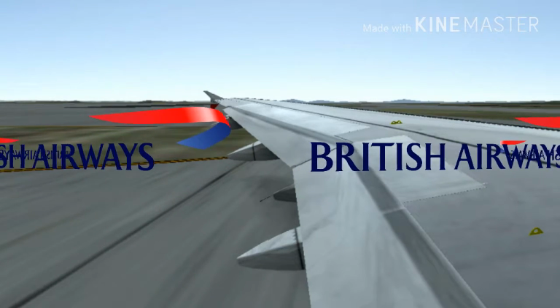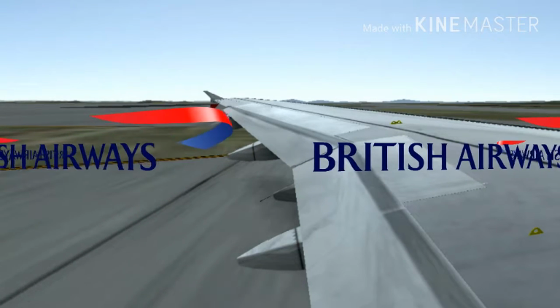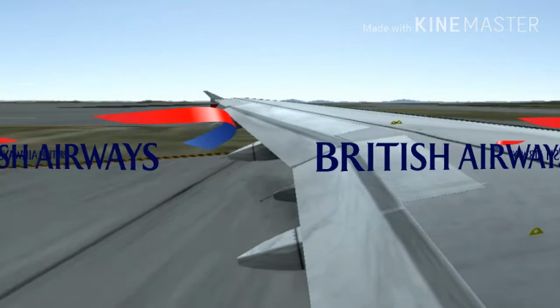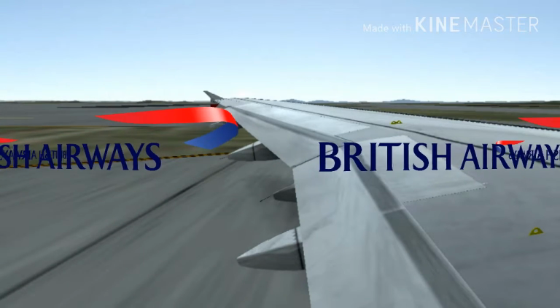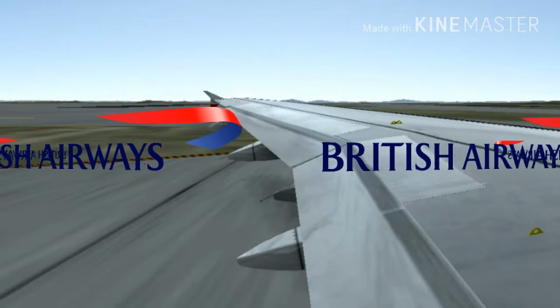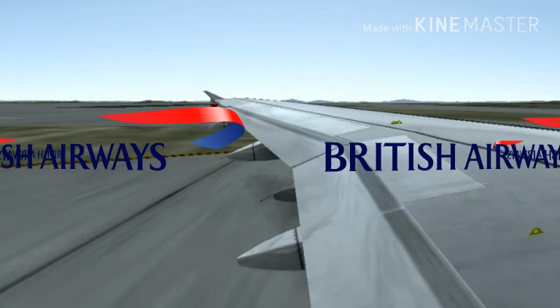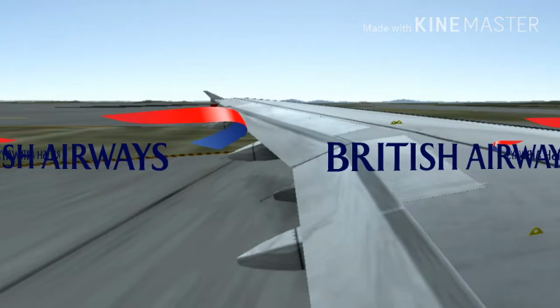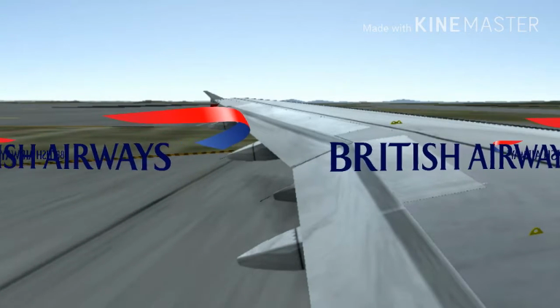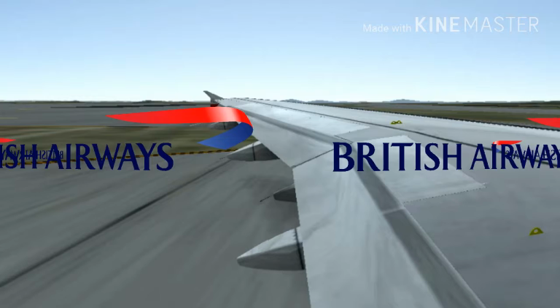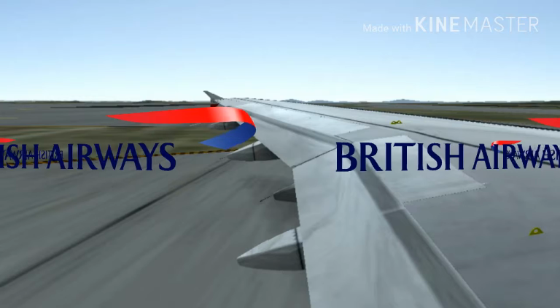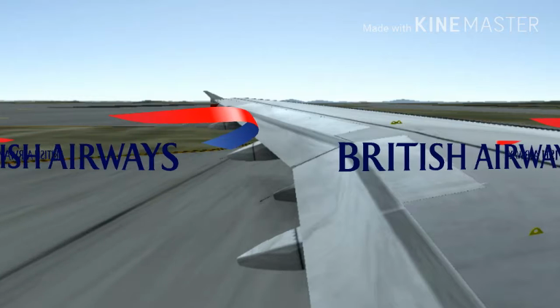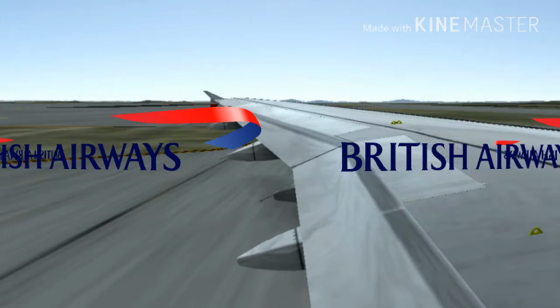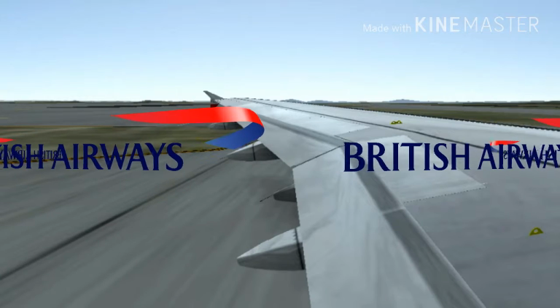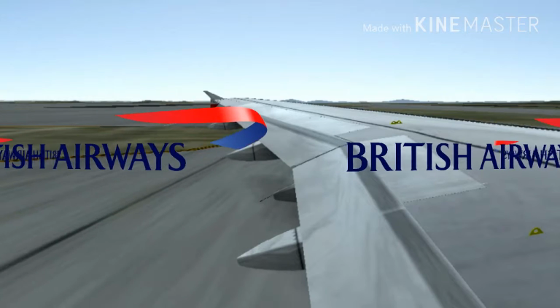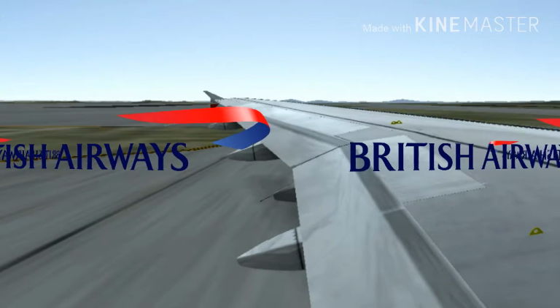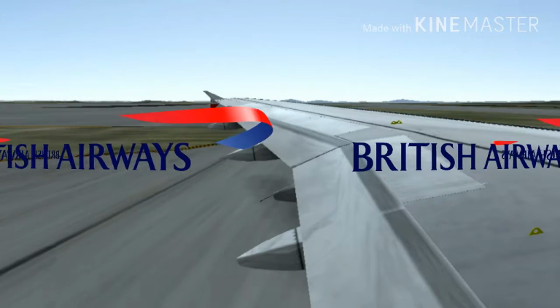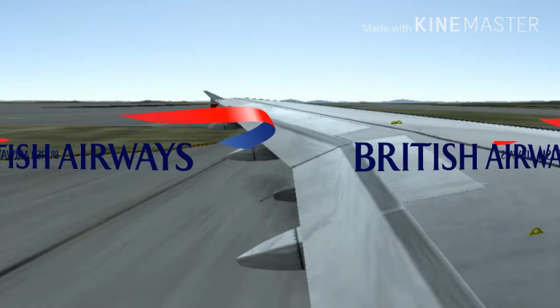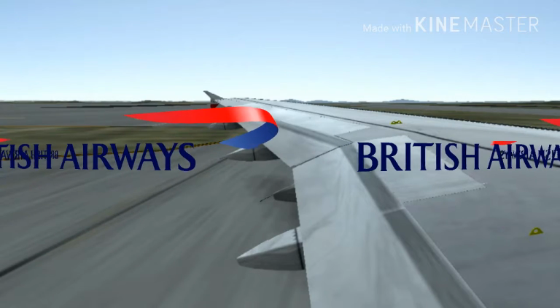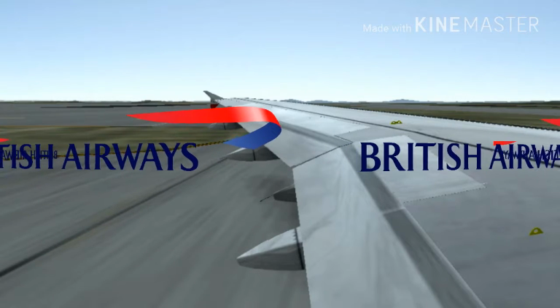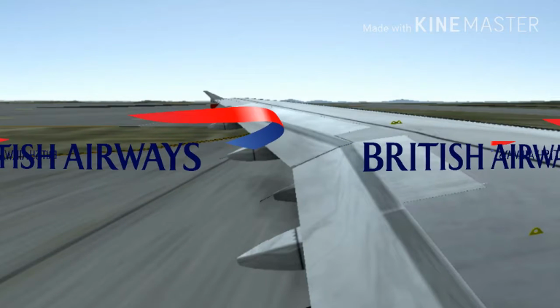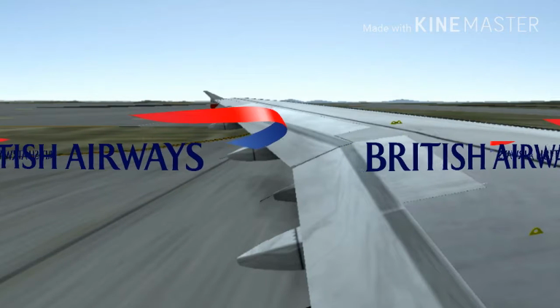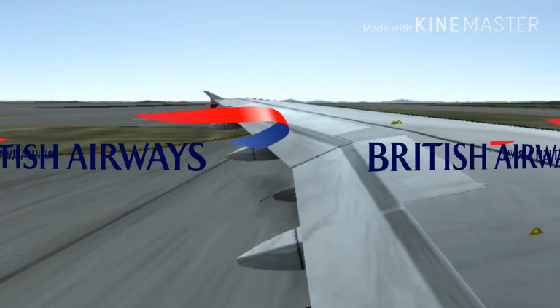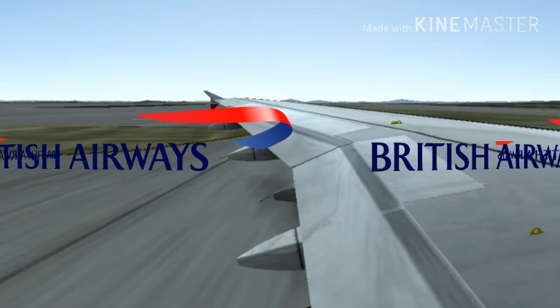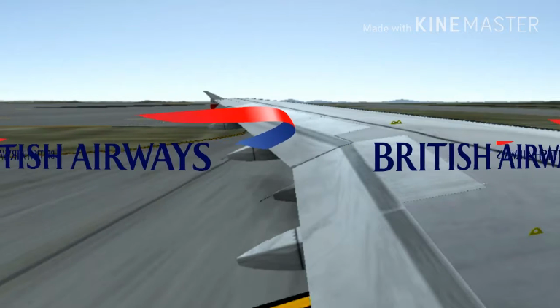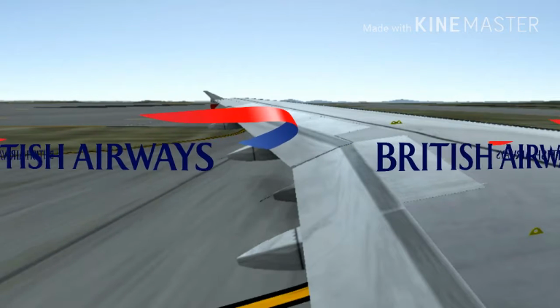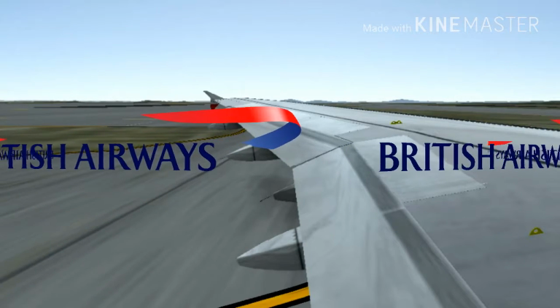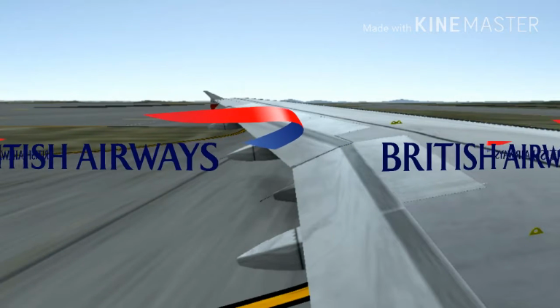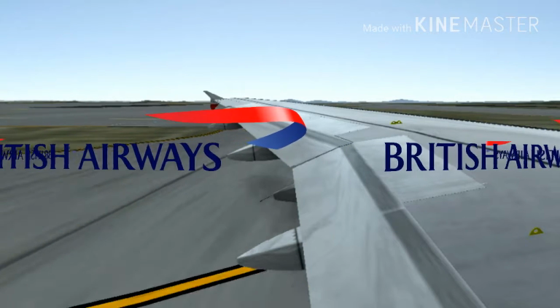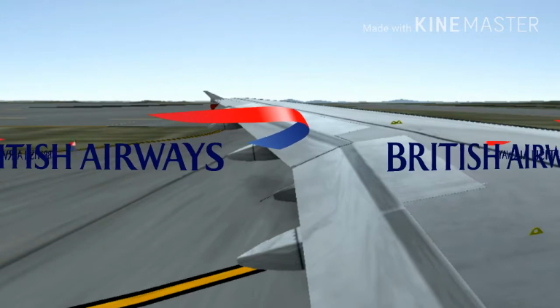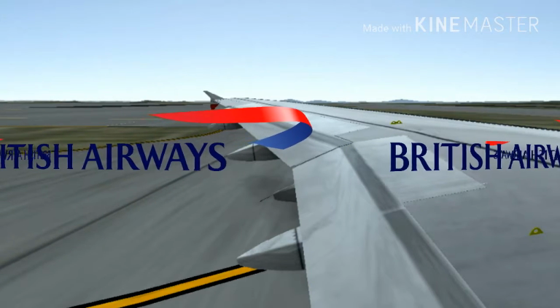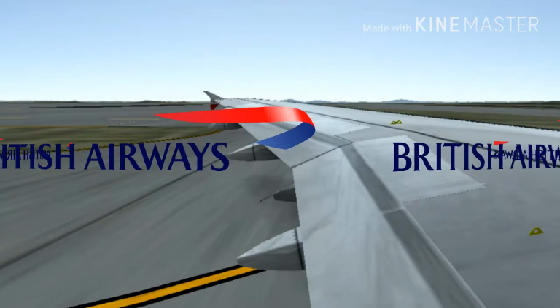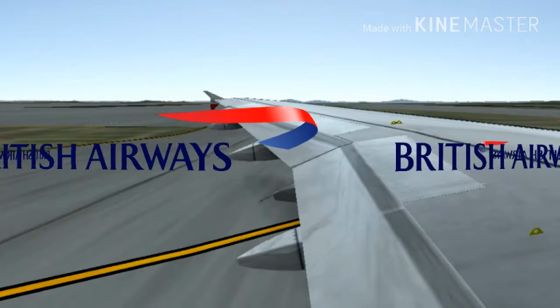Emergency lighting, including floor-level lighting, will help you find your way to the exits. These are clearly signed.